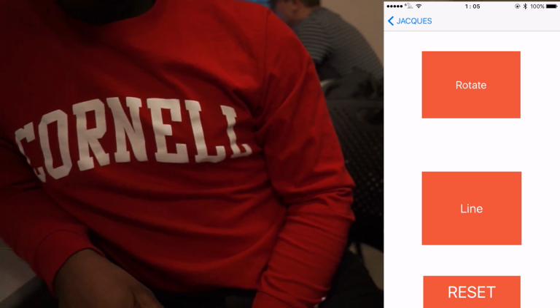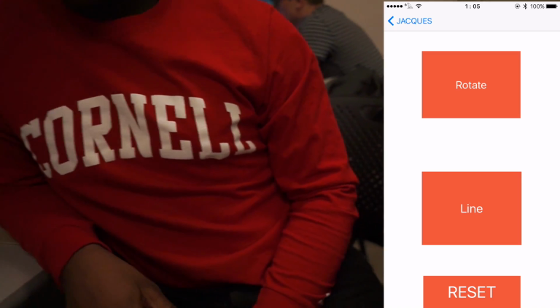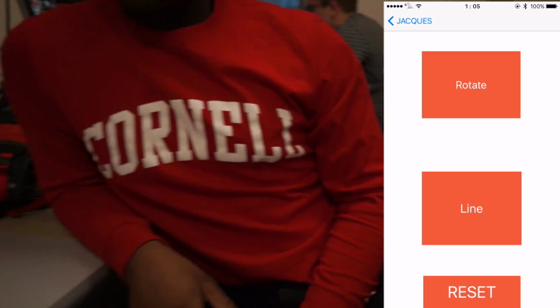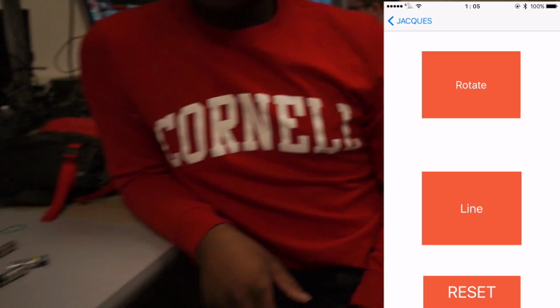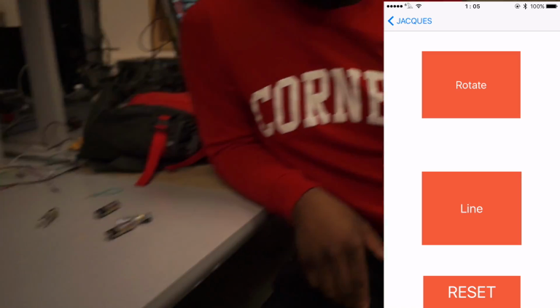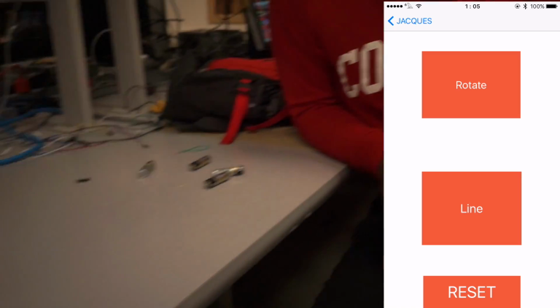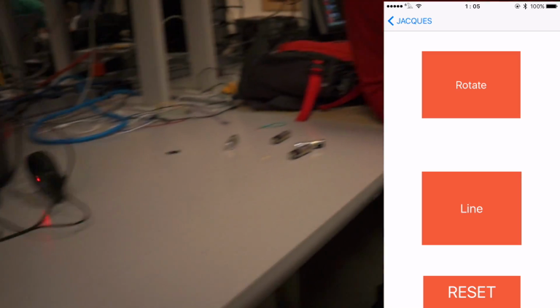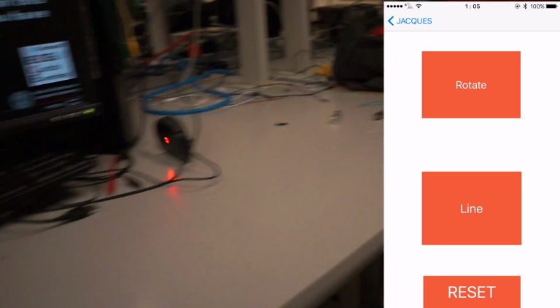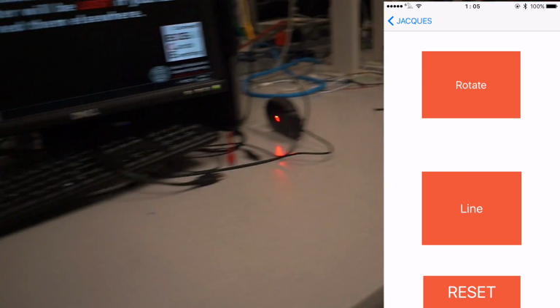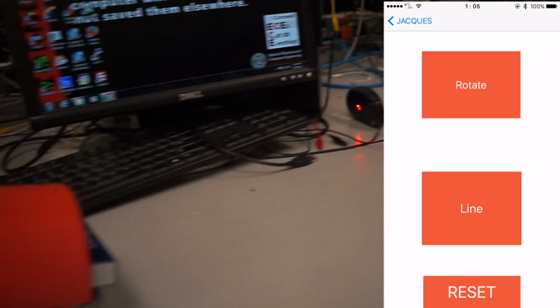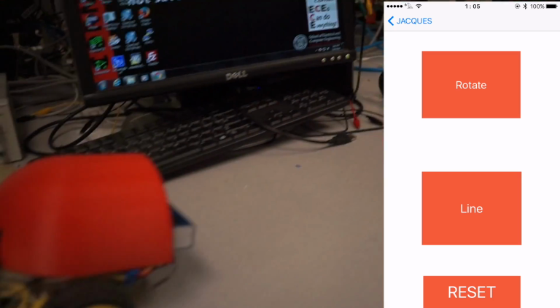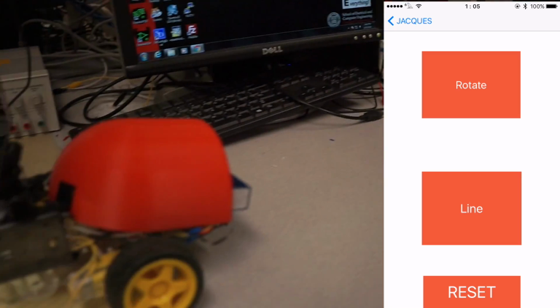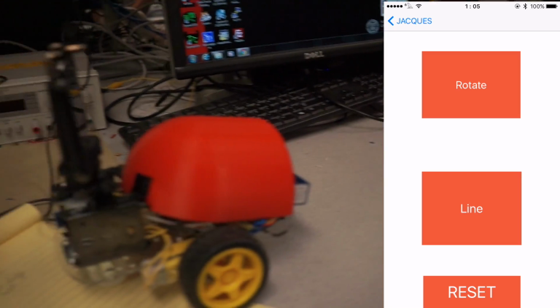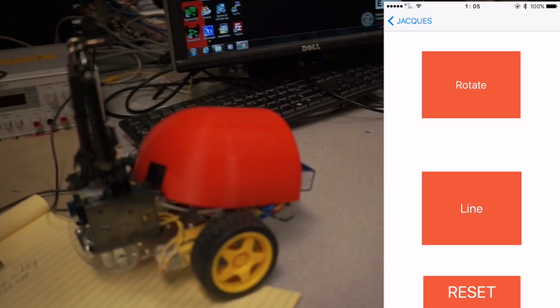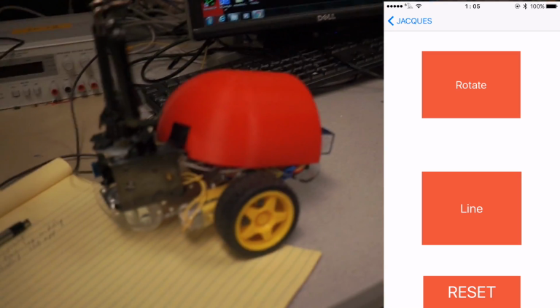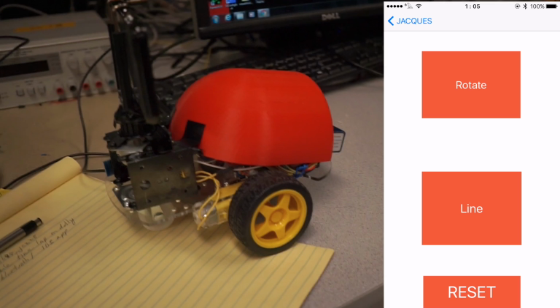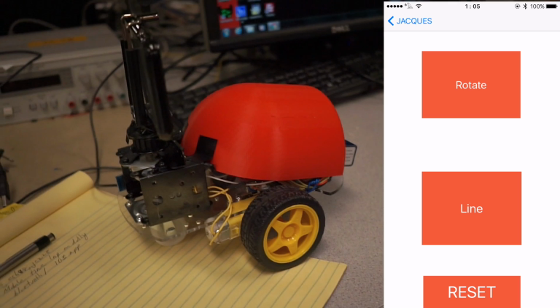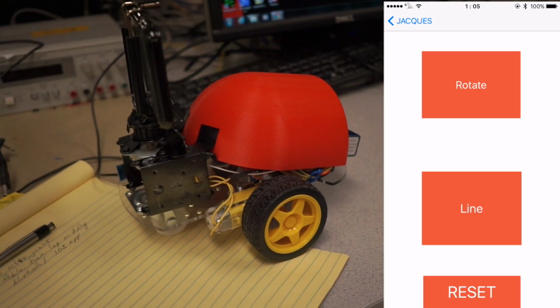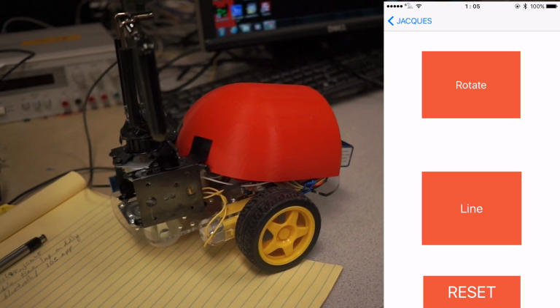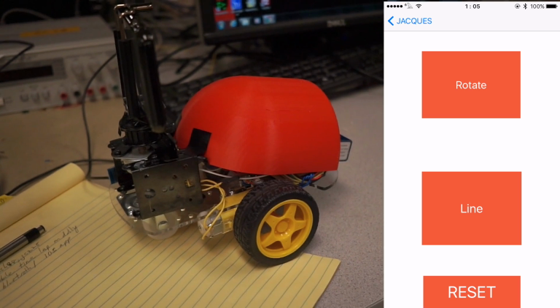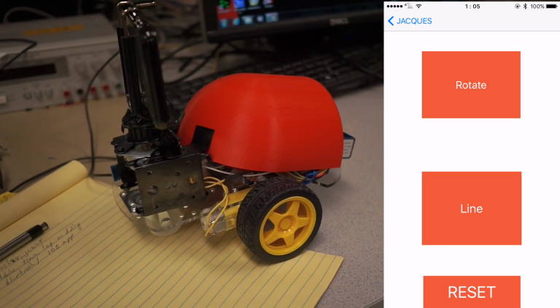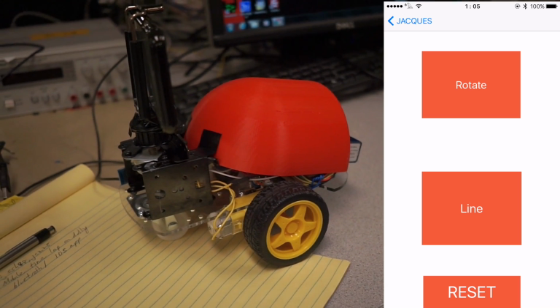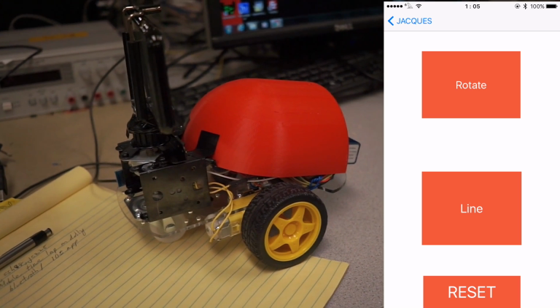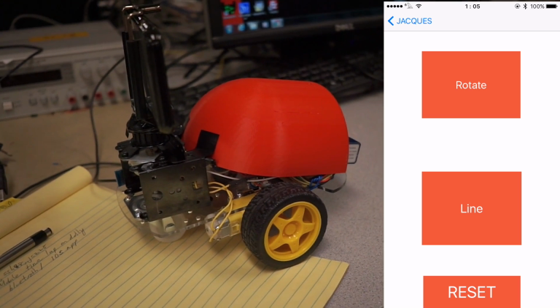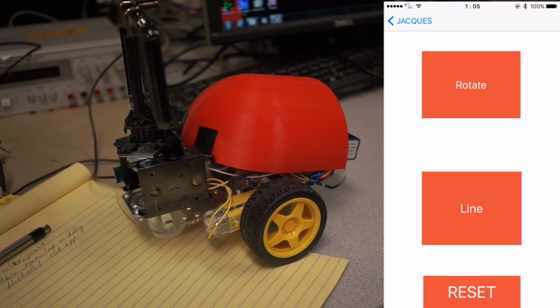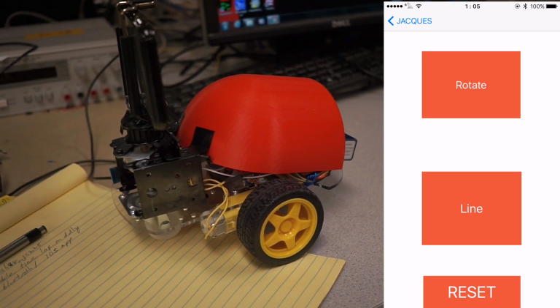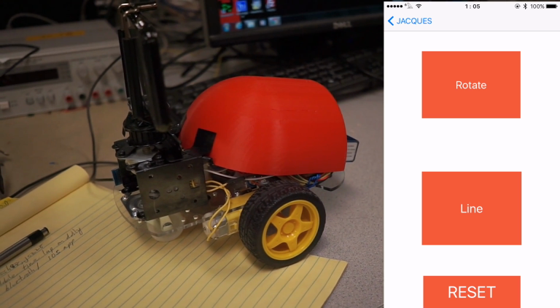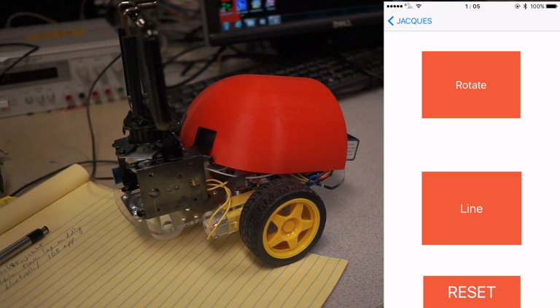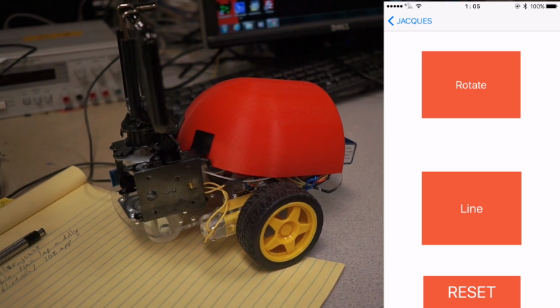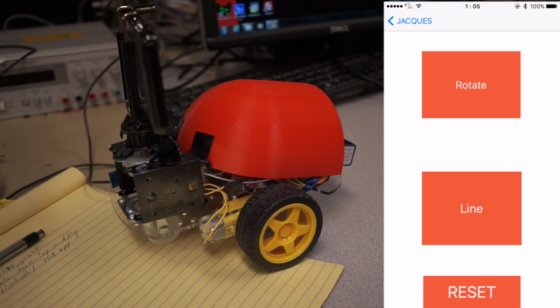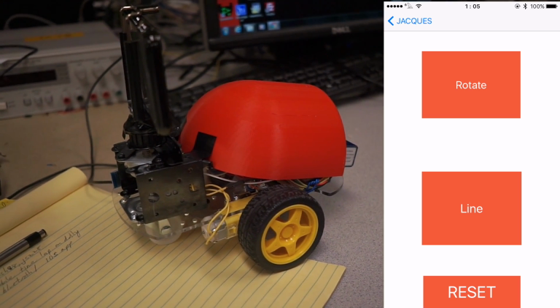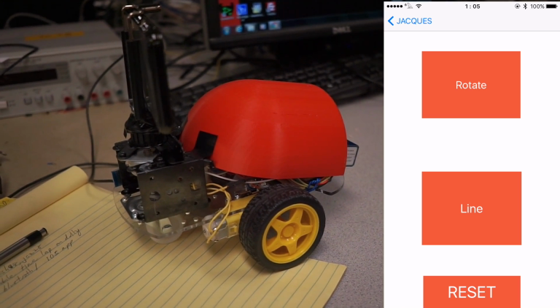Ideally this would be done for much longer, like minutes at a time. And even the rotation, we can do that for minutes at a time. We can rotate it on the spot.